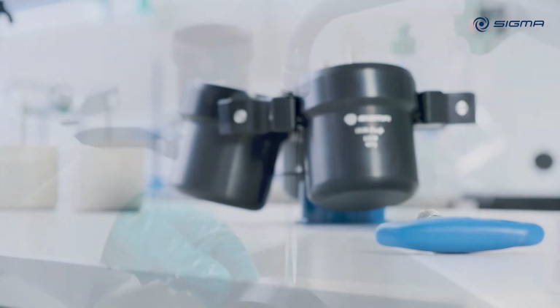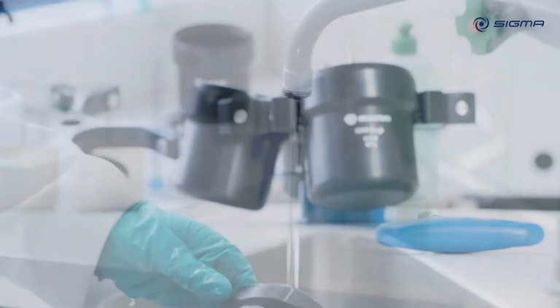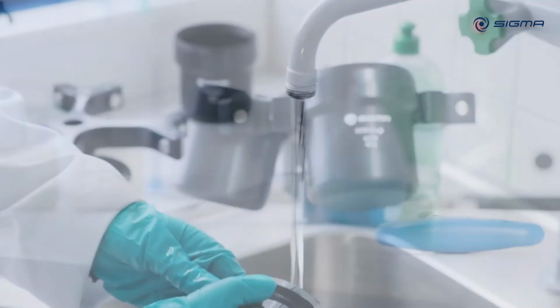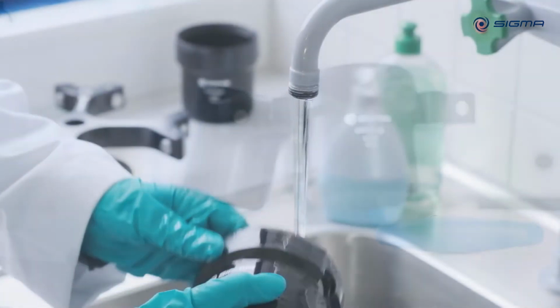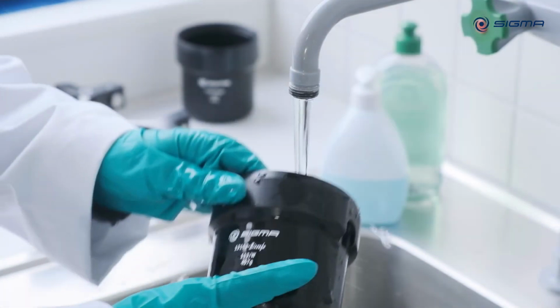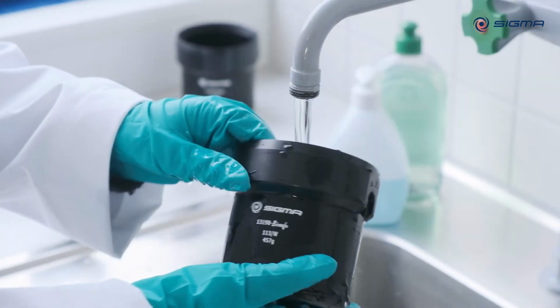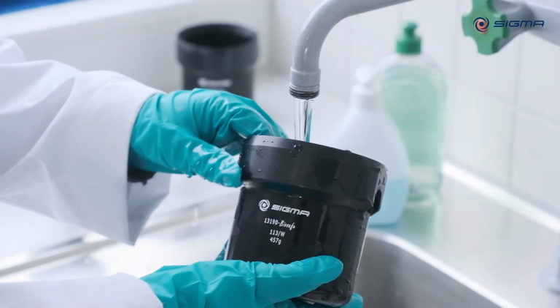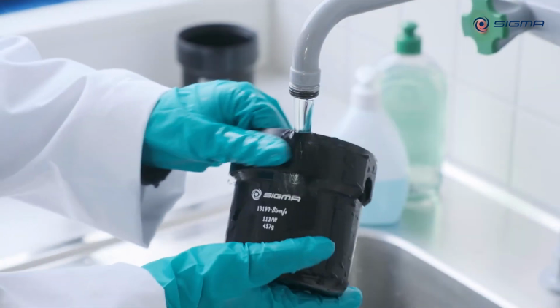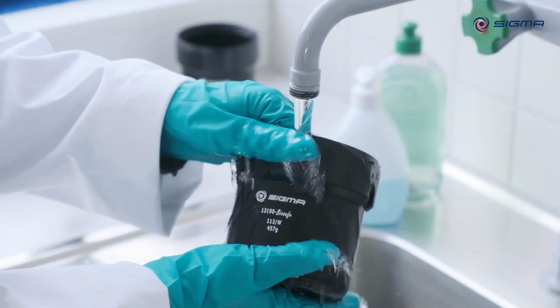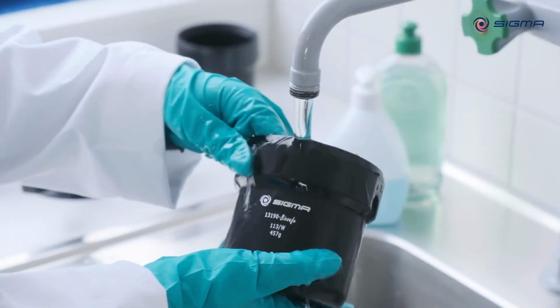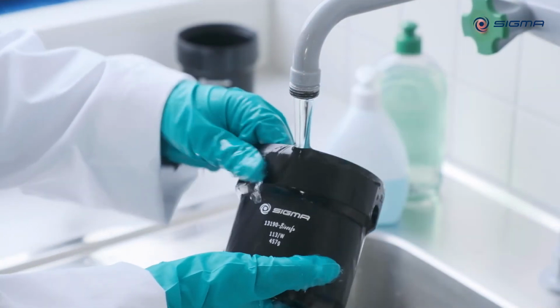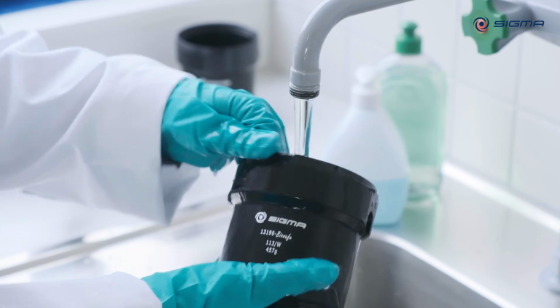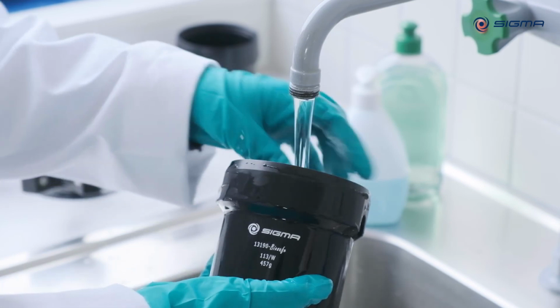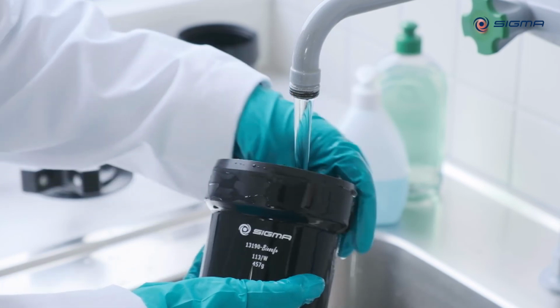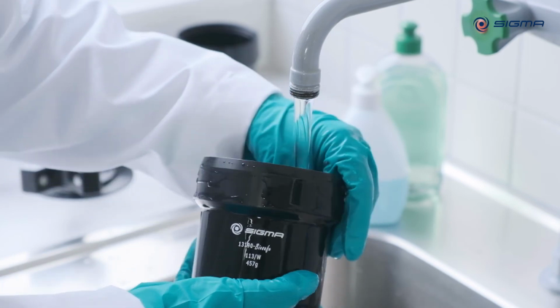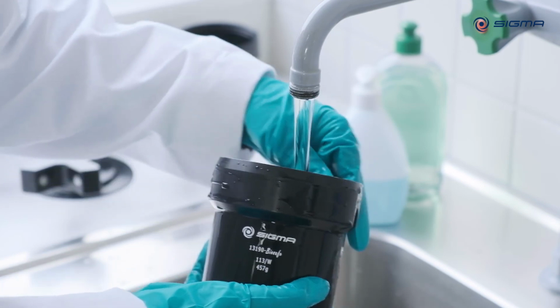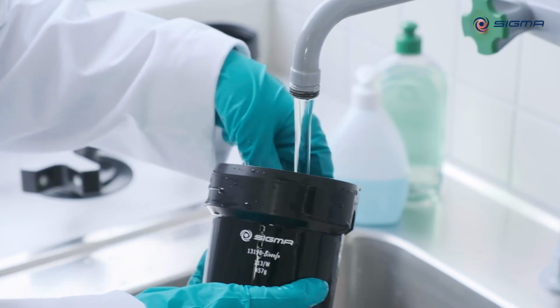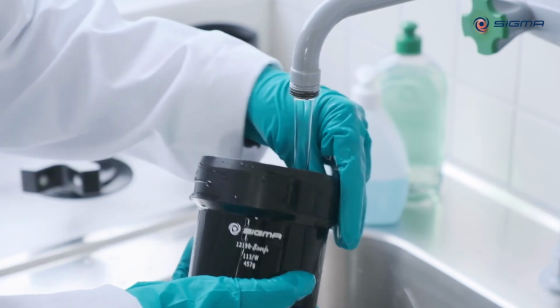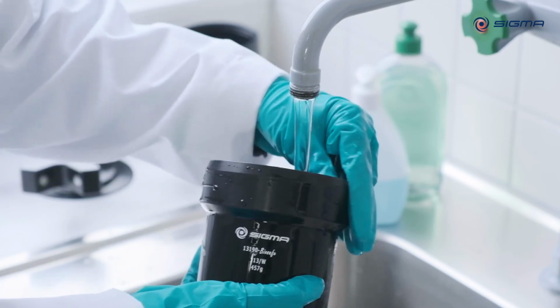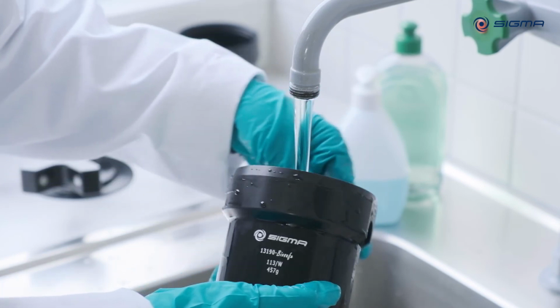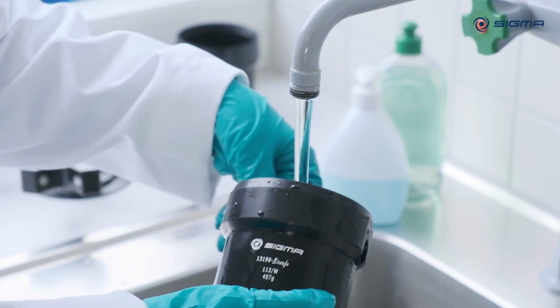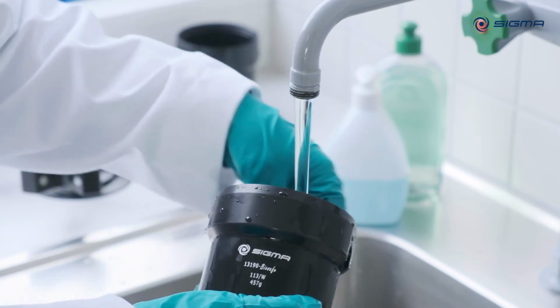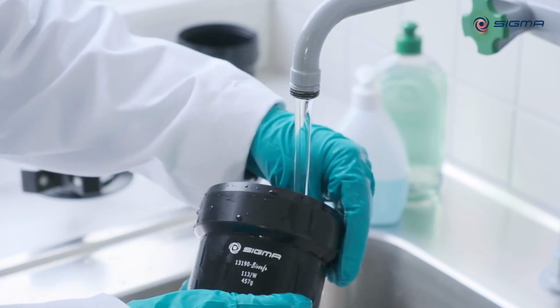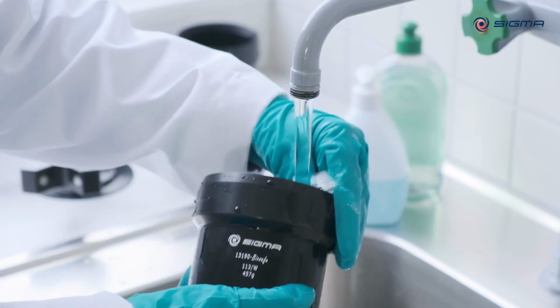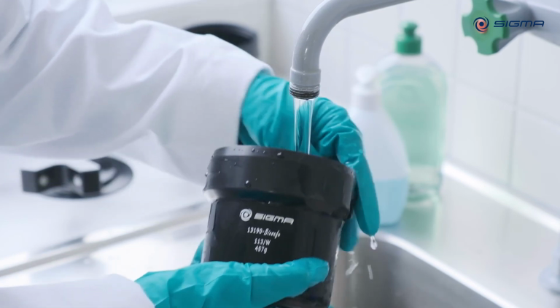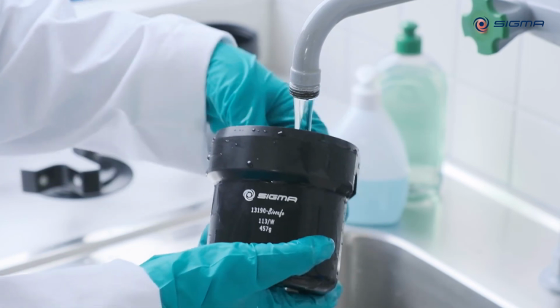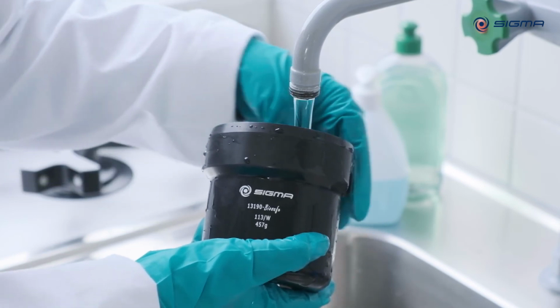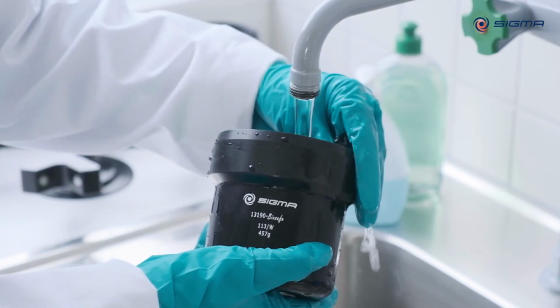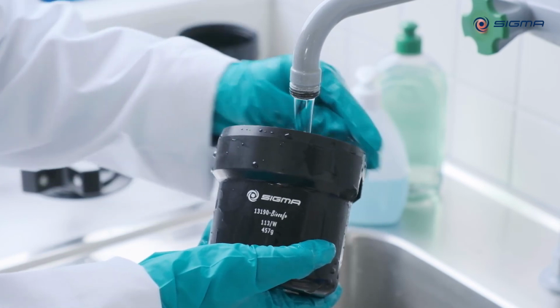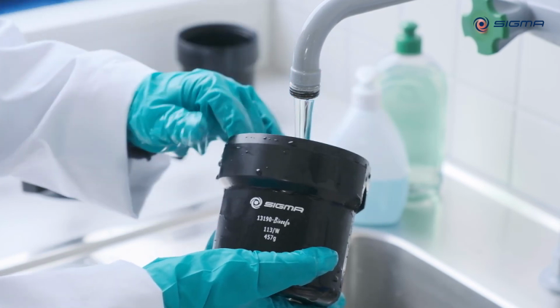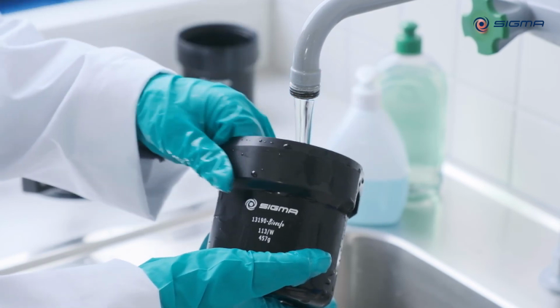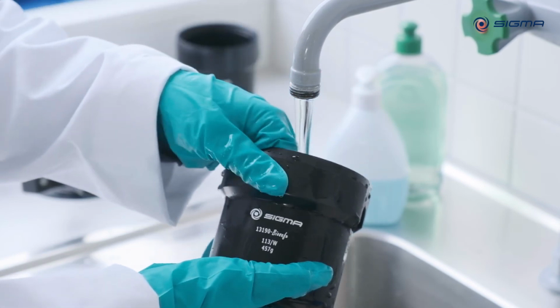If liquids that can cause corrosion are present on rotors, buckets, or accessories, clean them immediately by rinsing under running water.